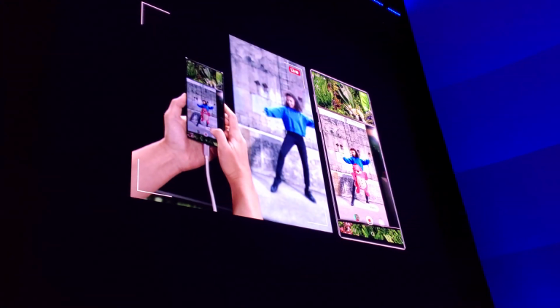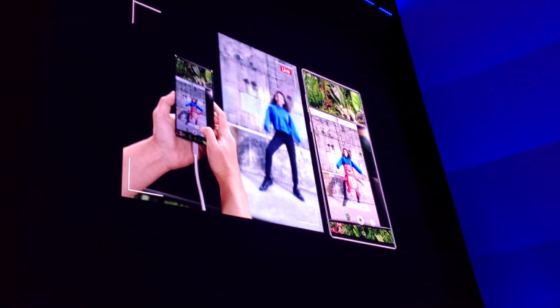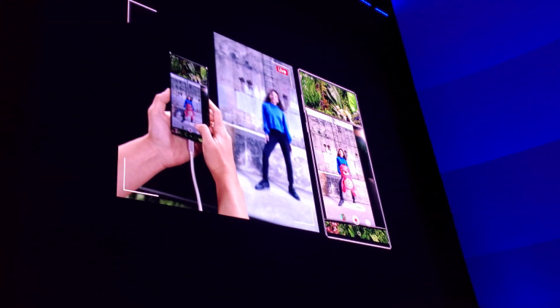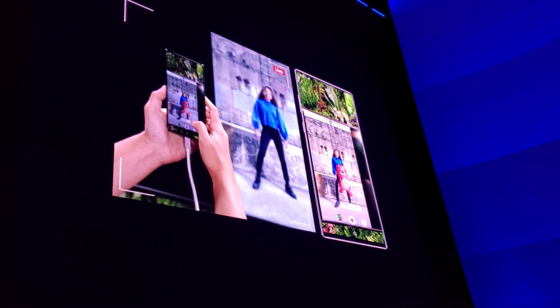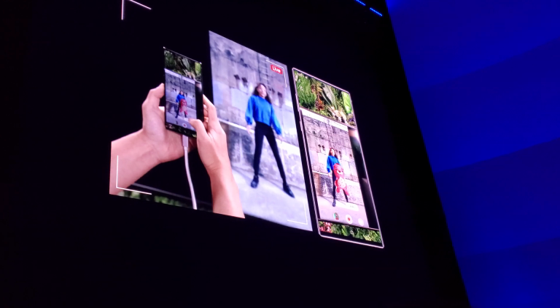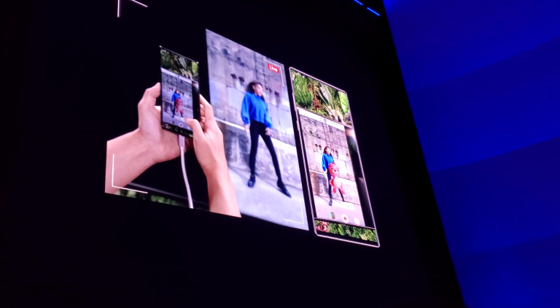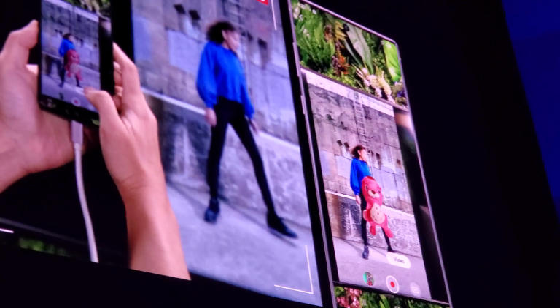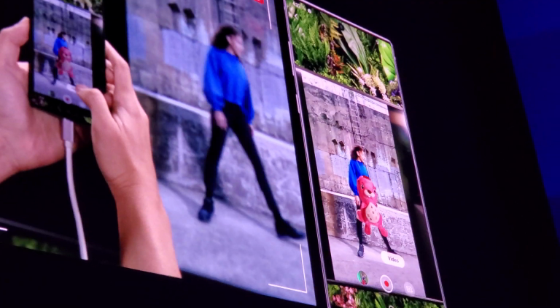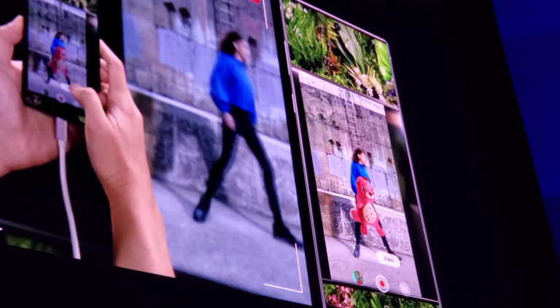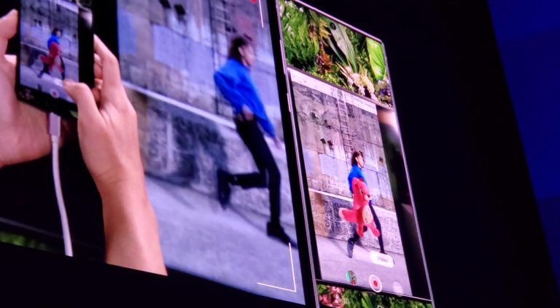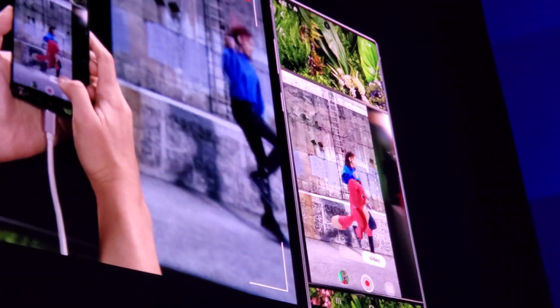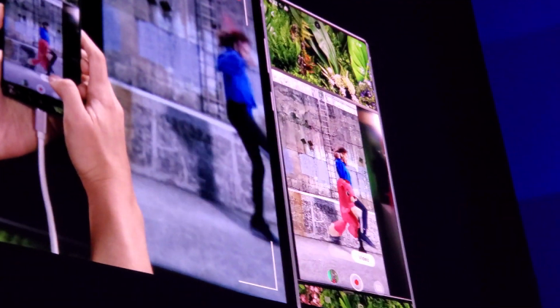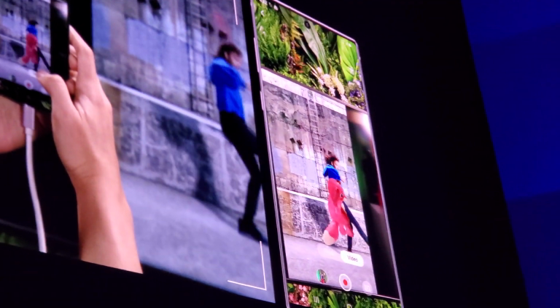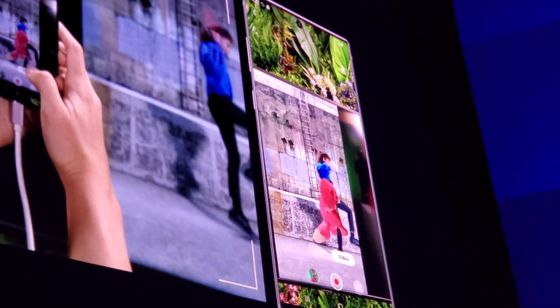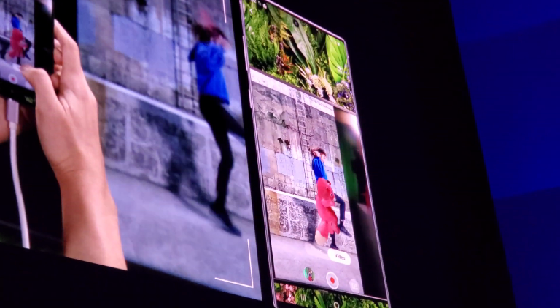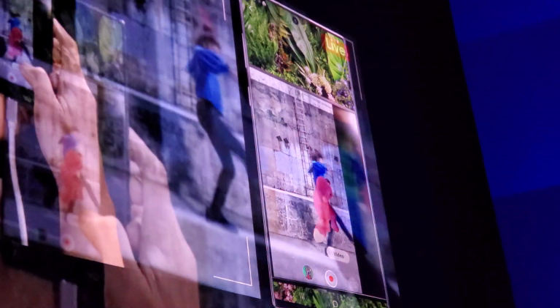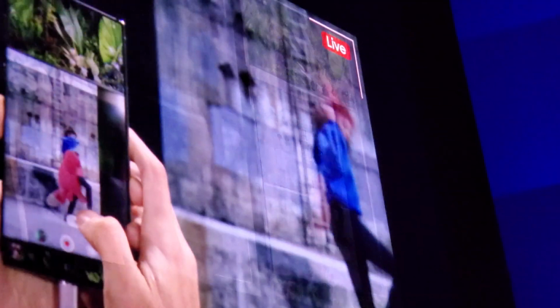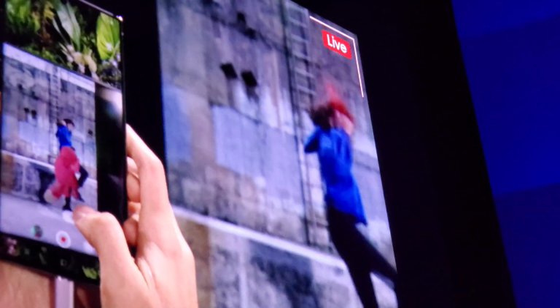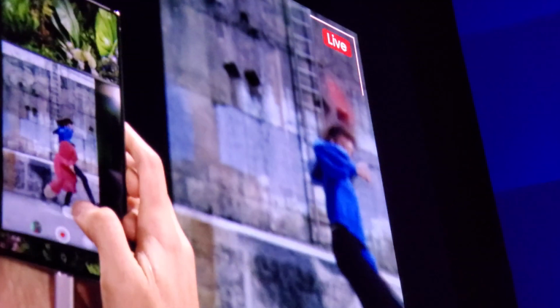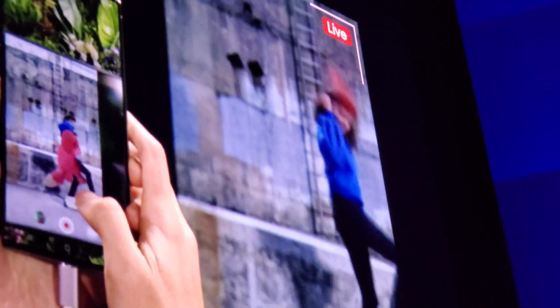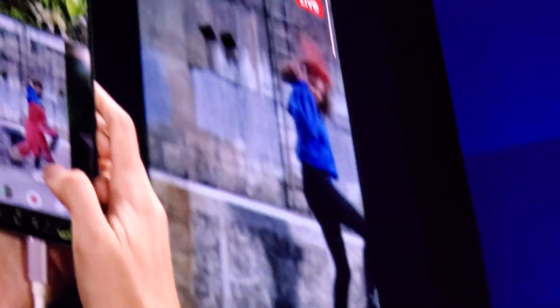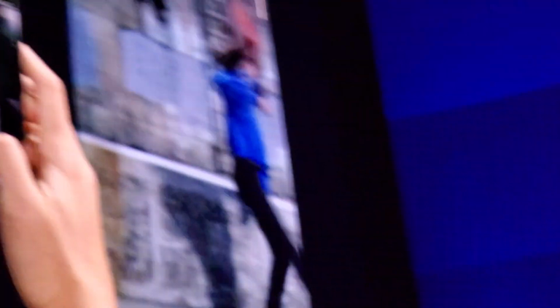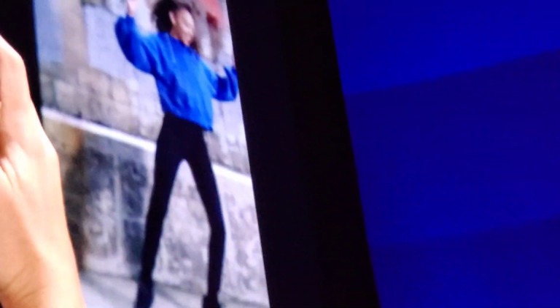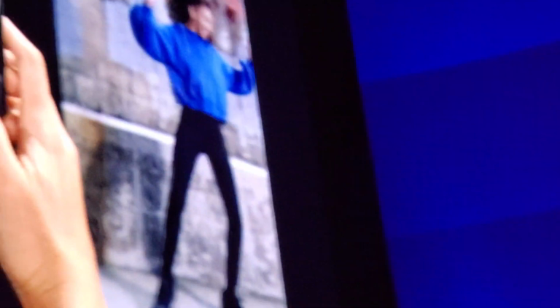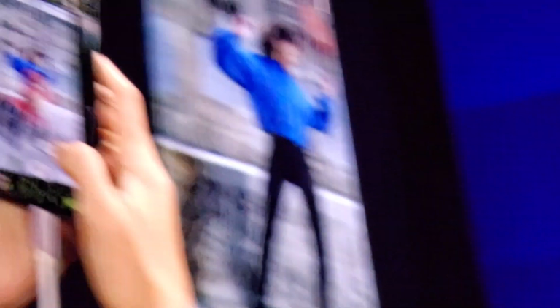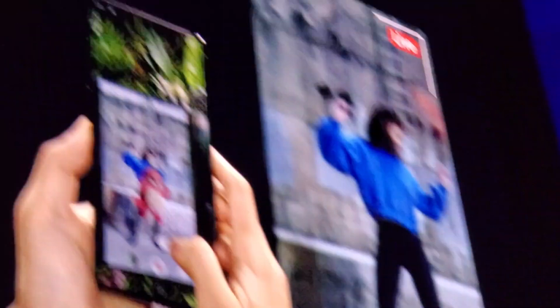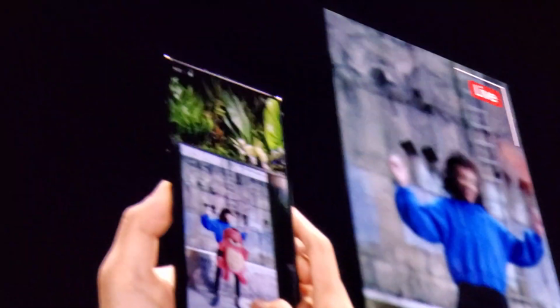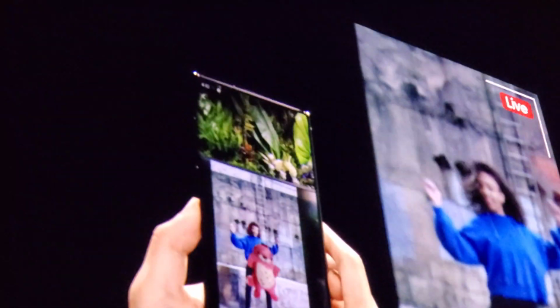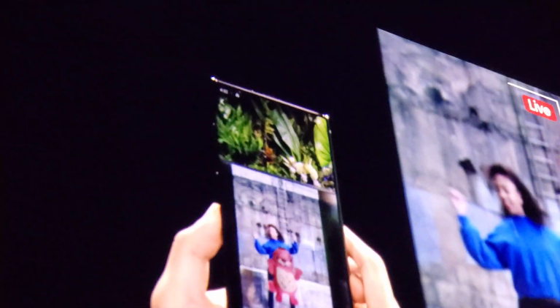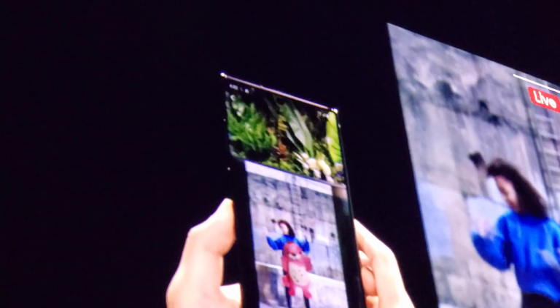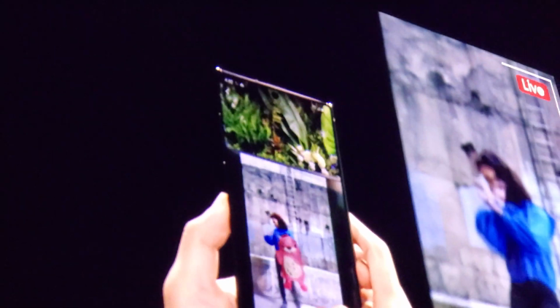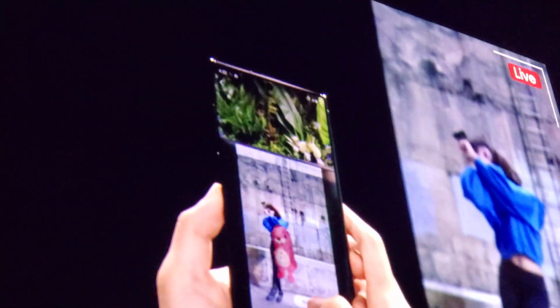Isn't that awesome? Look at Bobby — he's got some moves. 3D scanning.